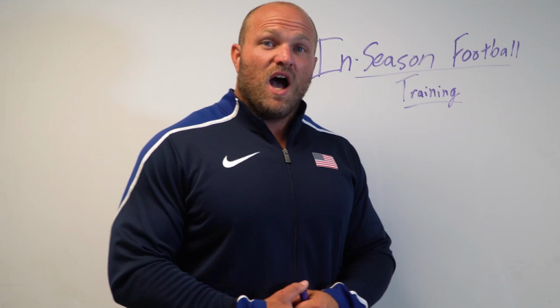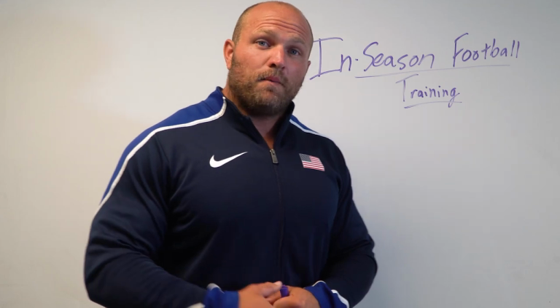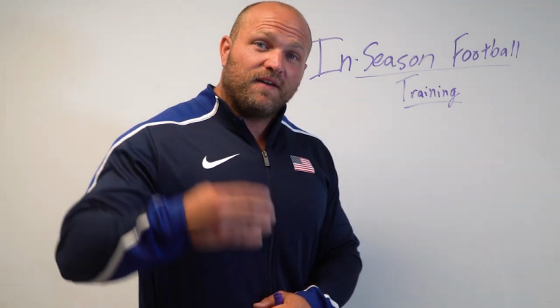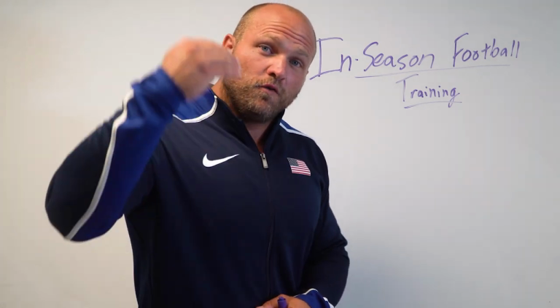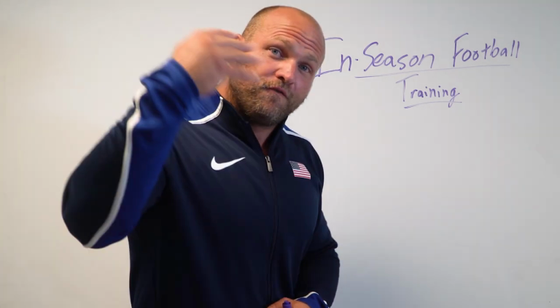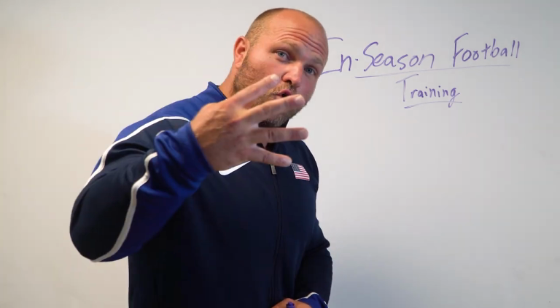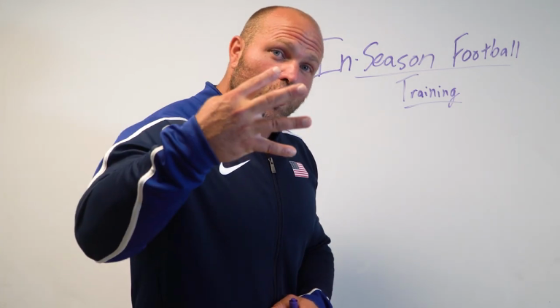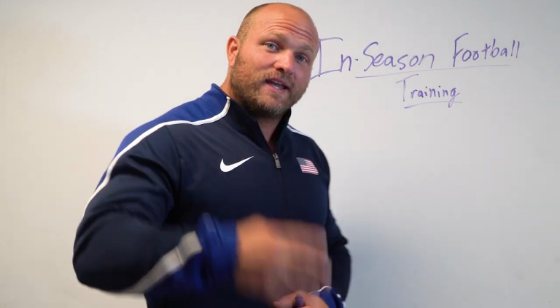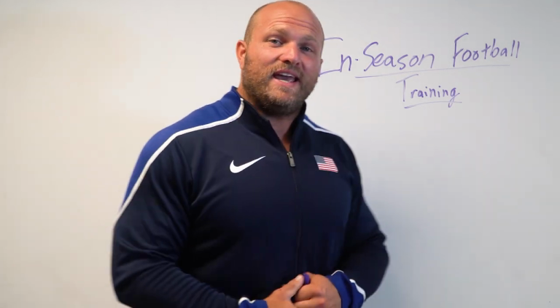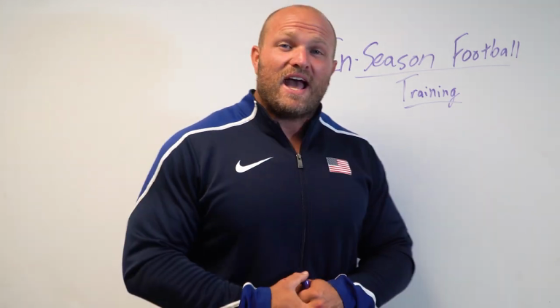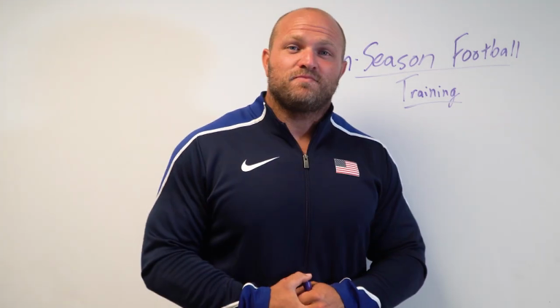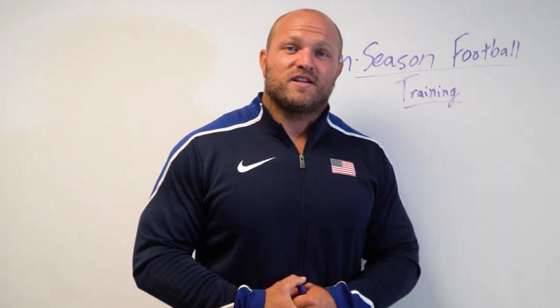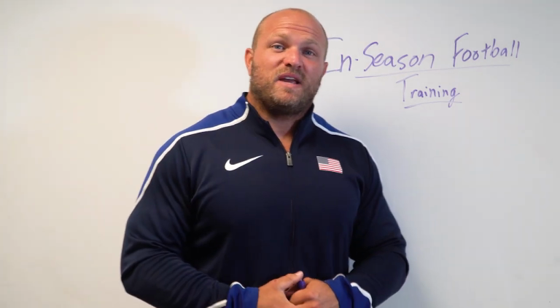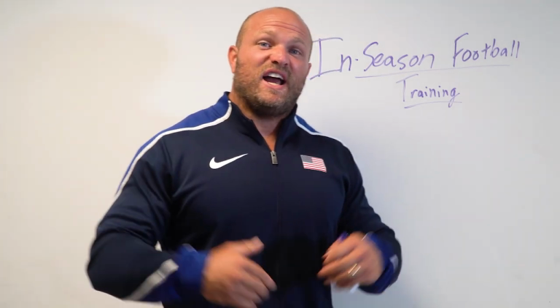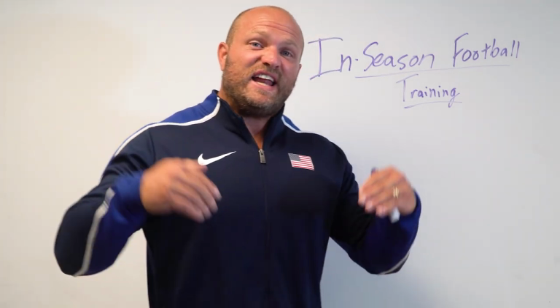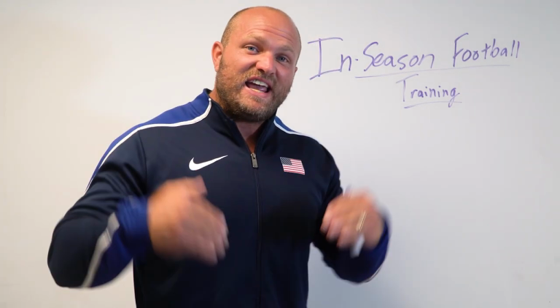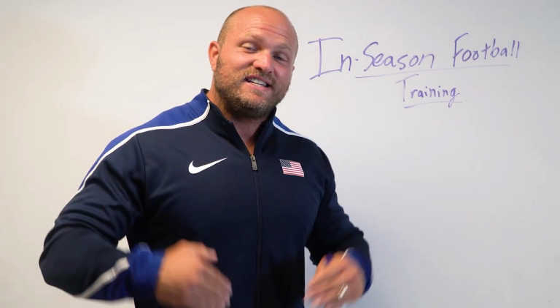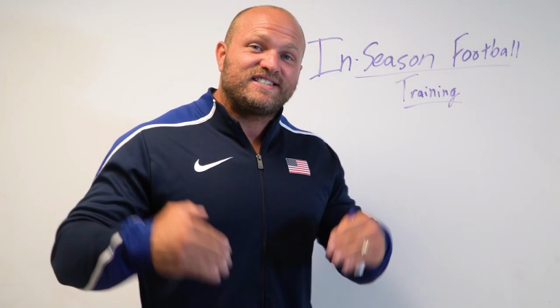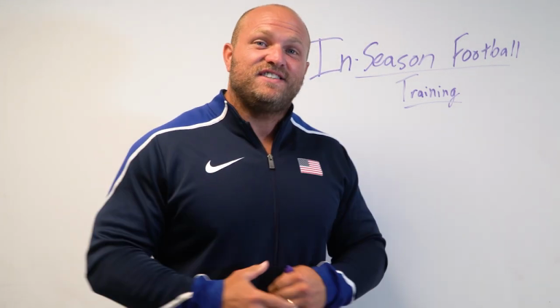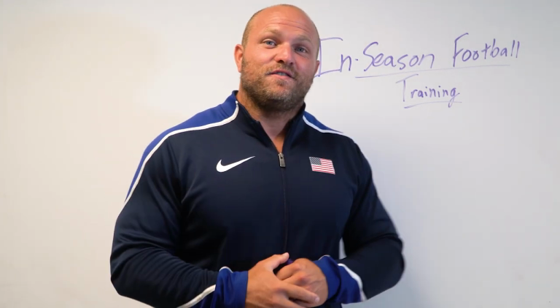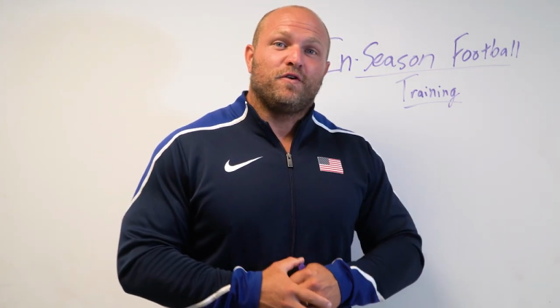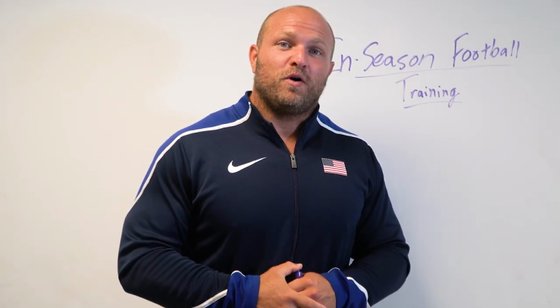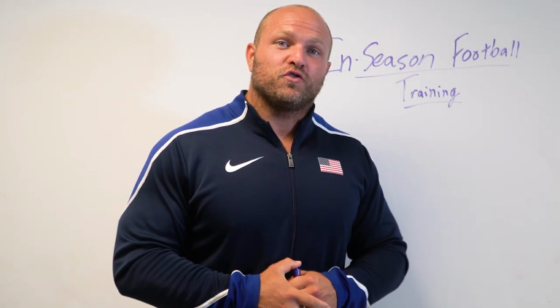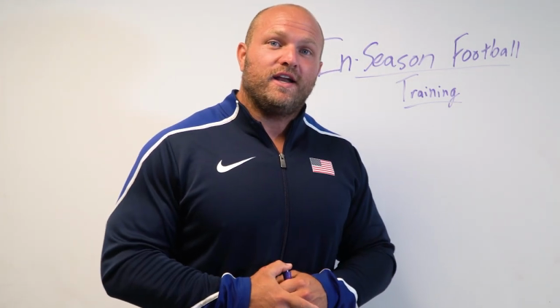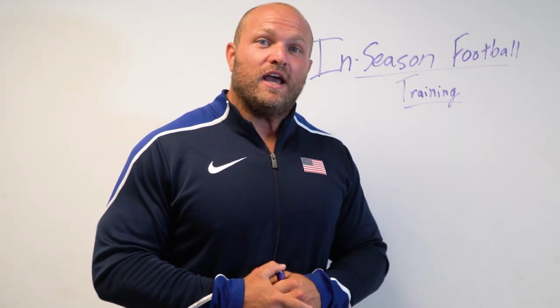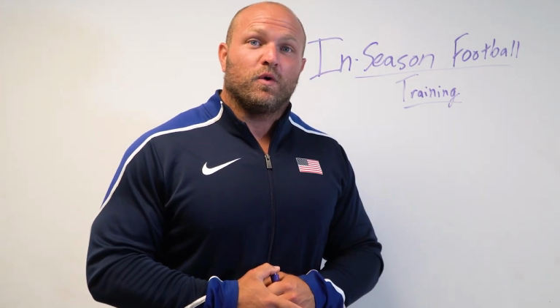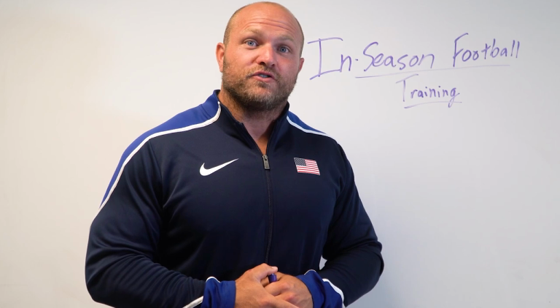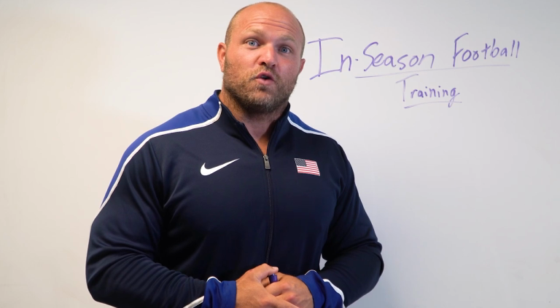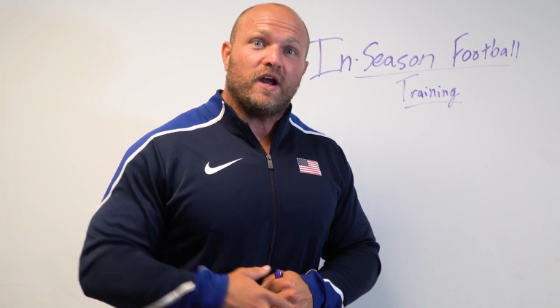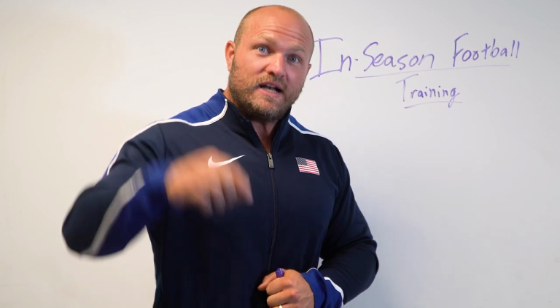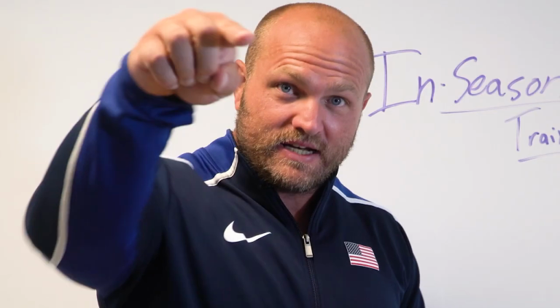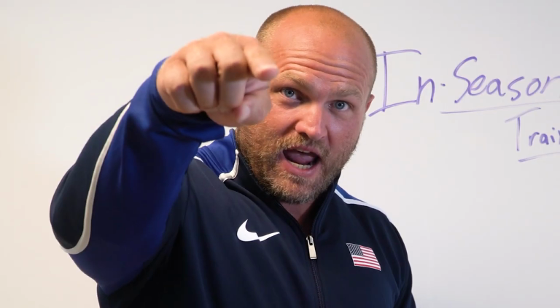I'm going to give you four key aspects behind in-season football training, and we're going to start right now.